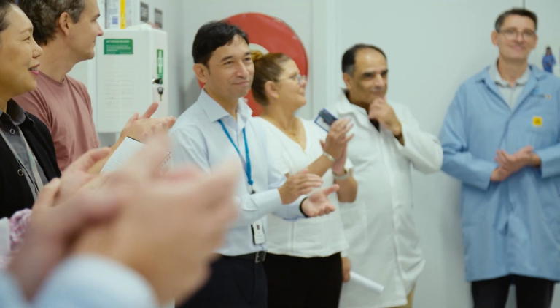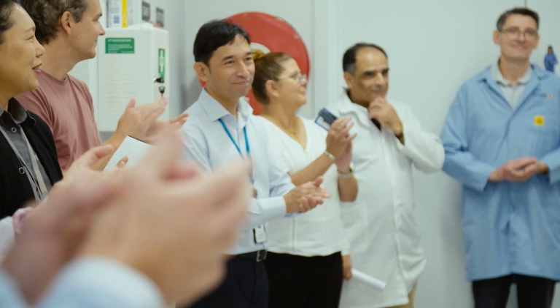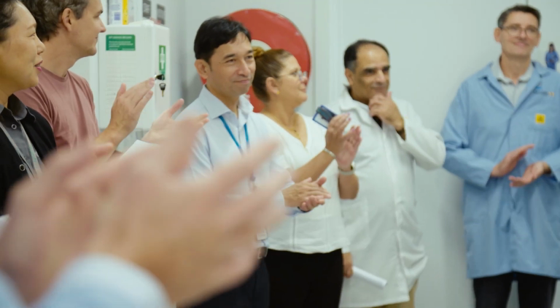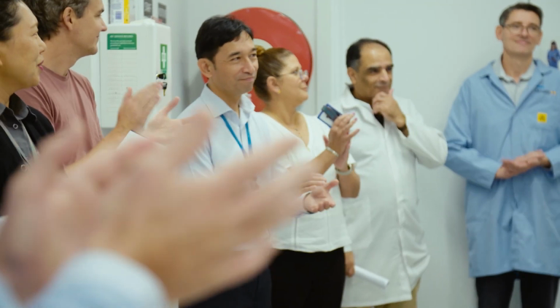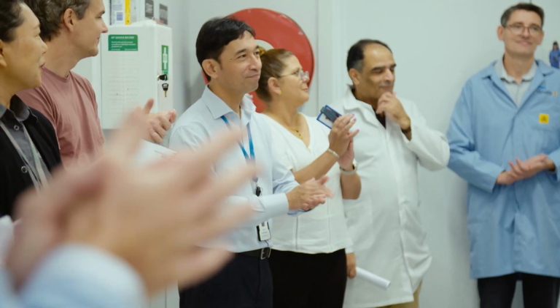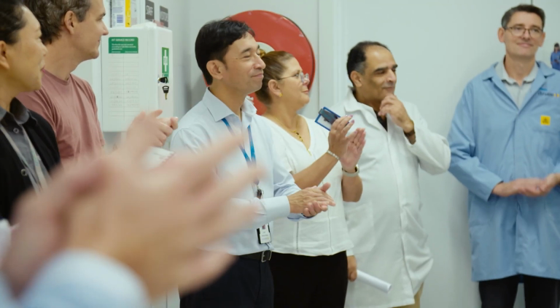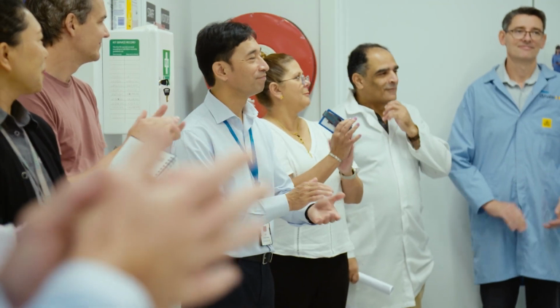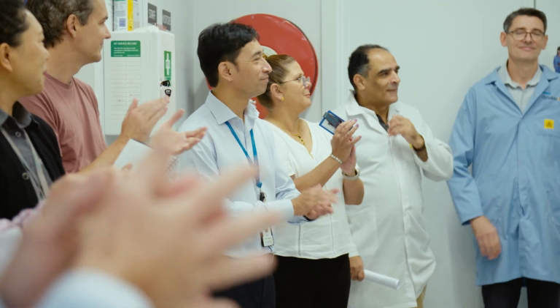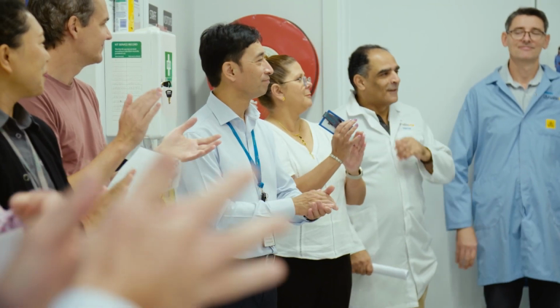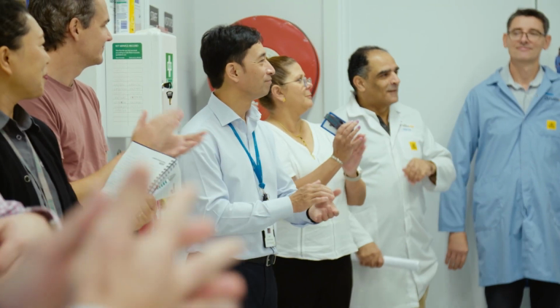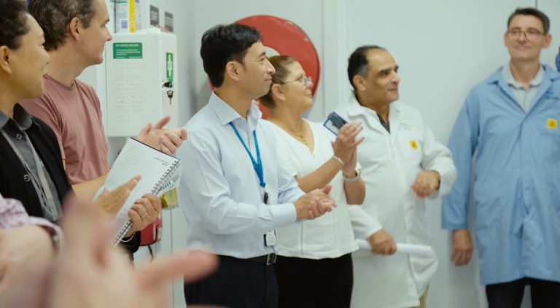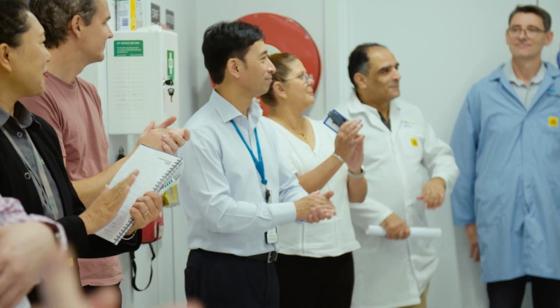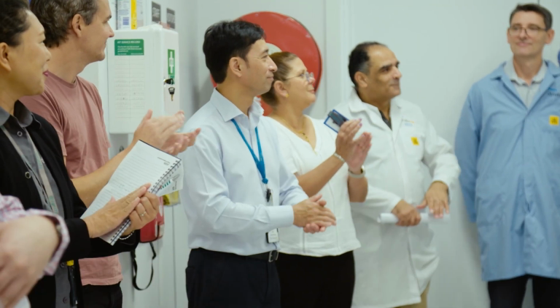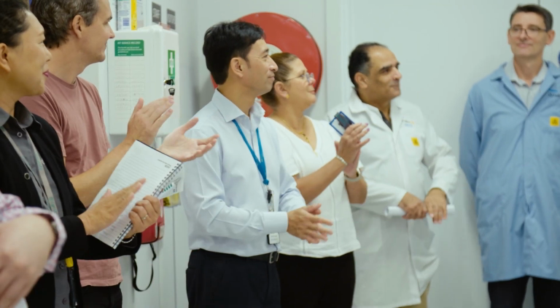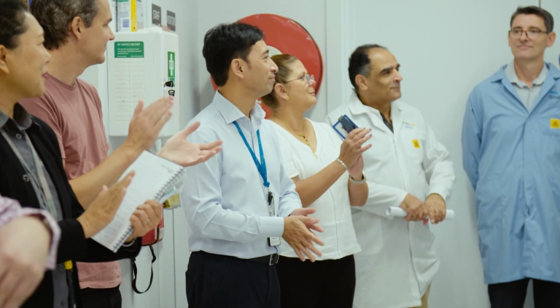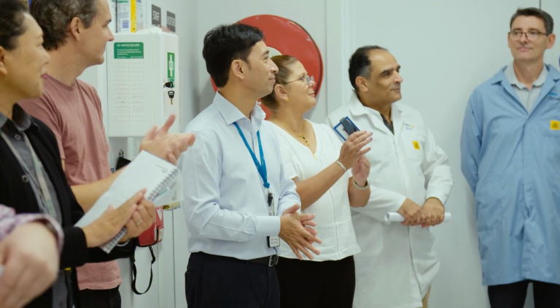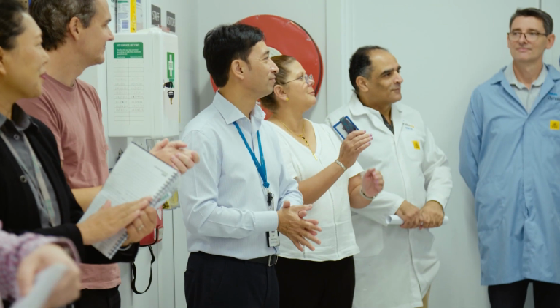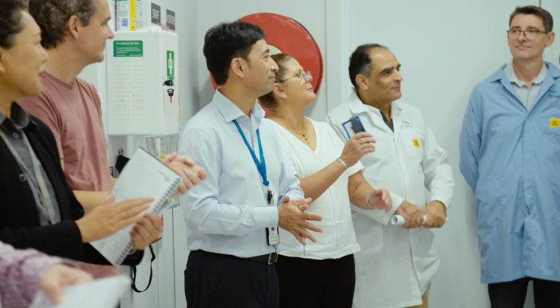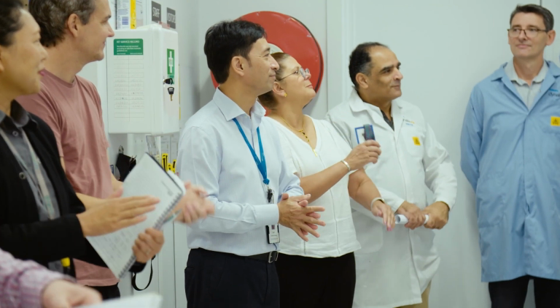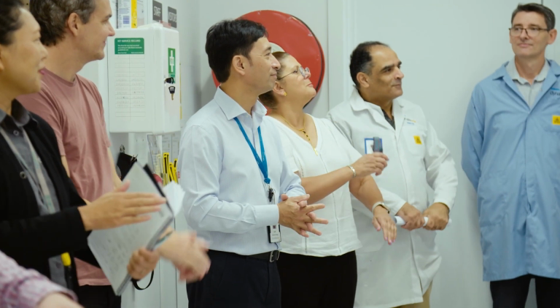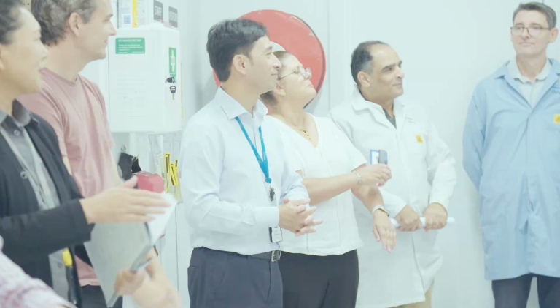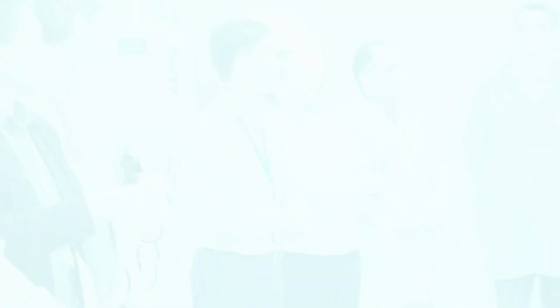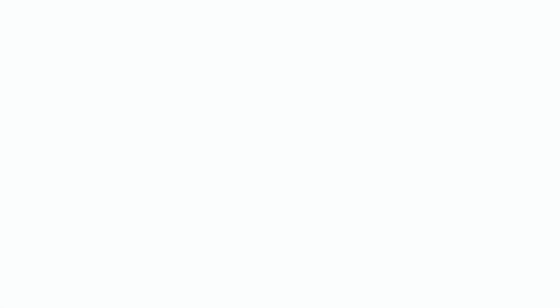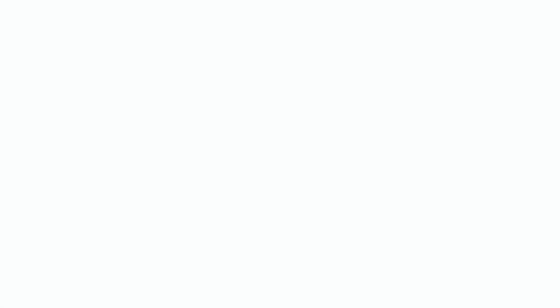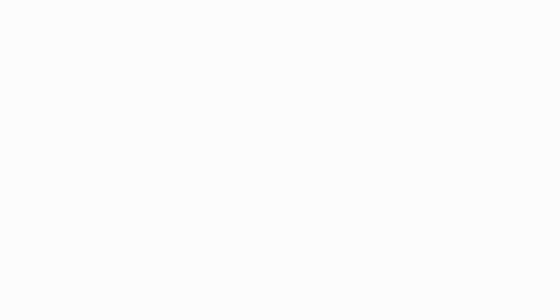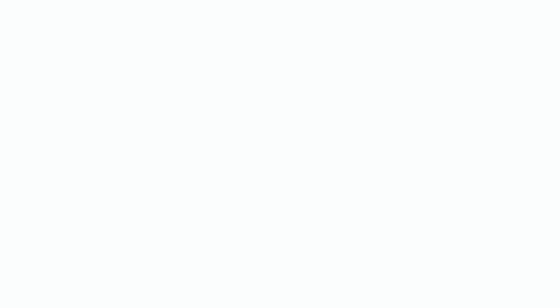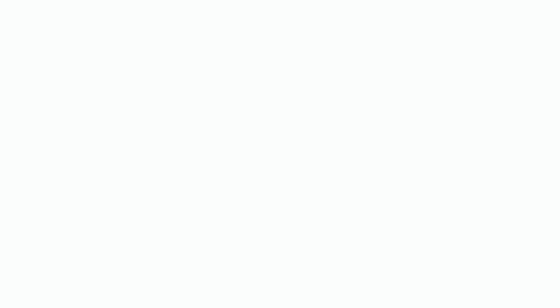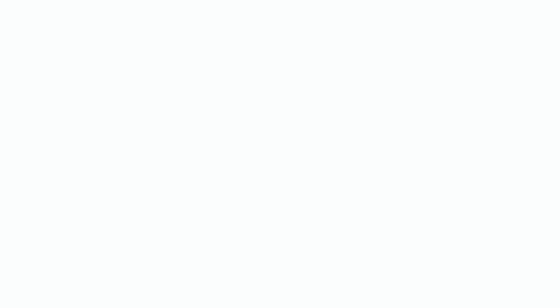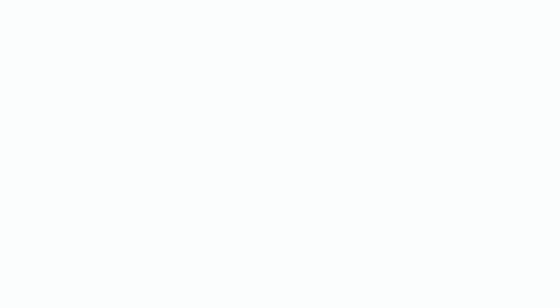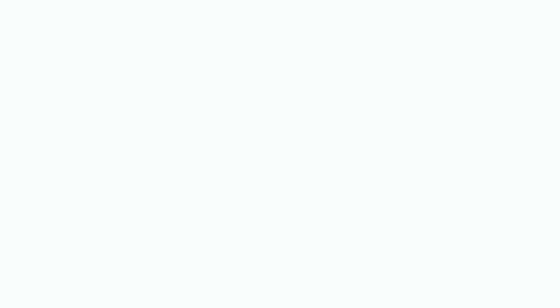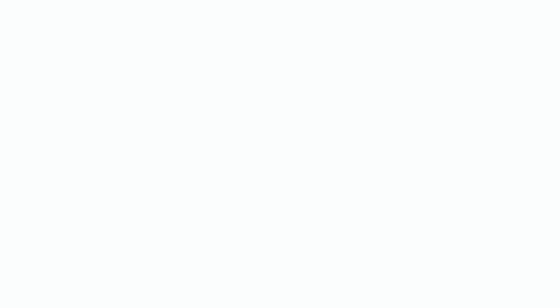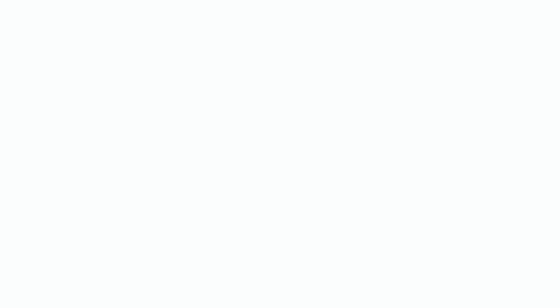We are Philips Dynalite, made in Australia, trusted around the world.